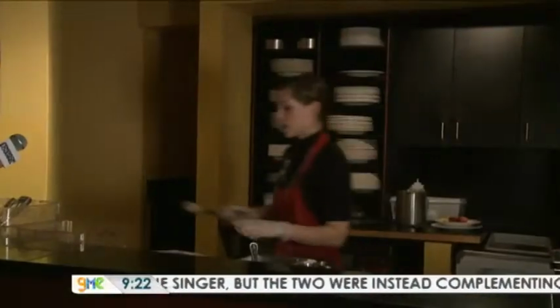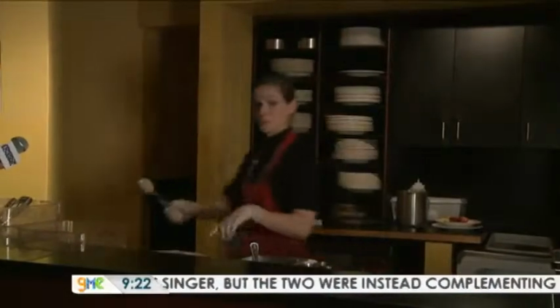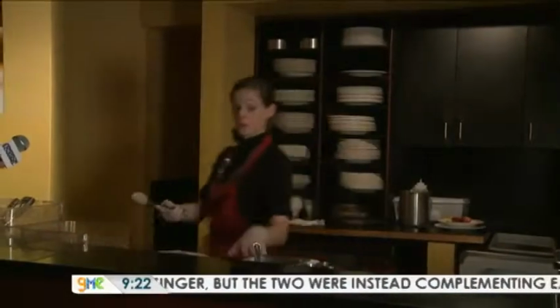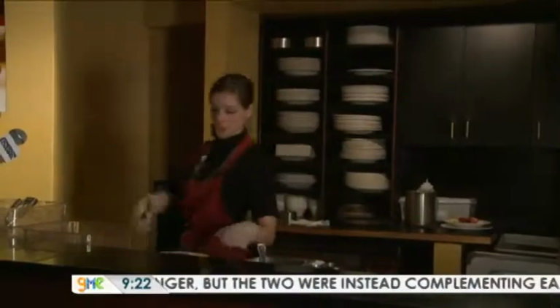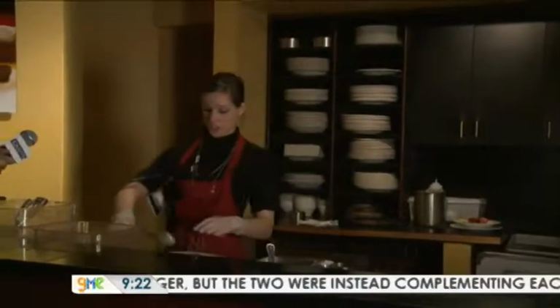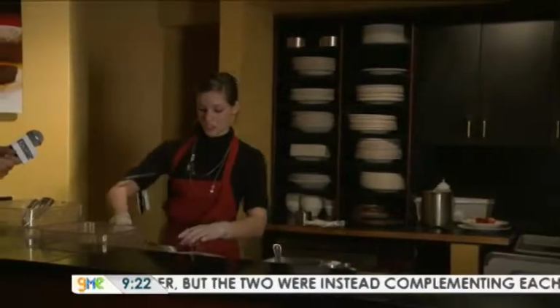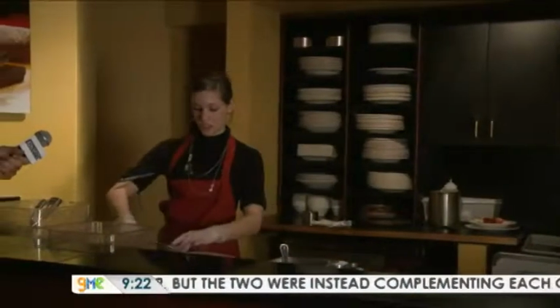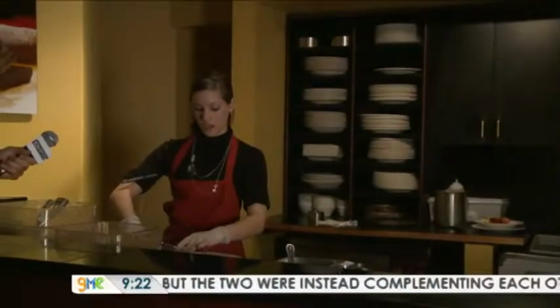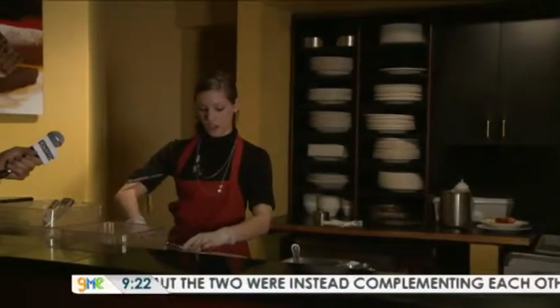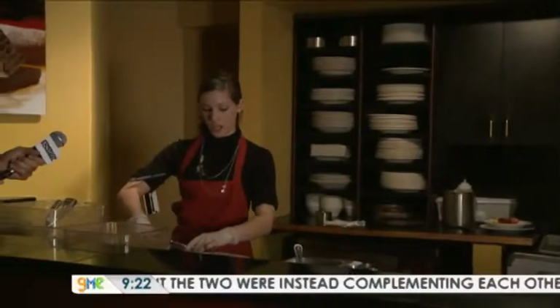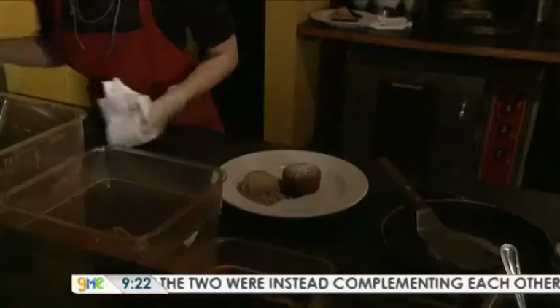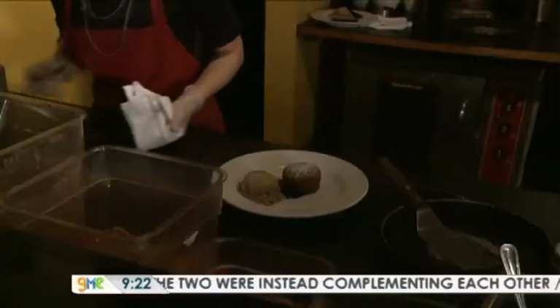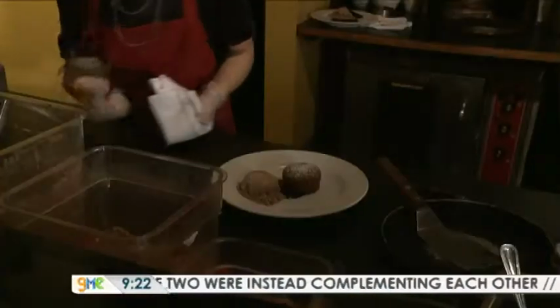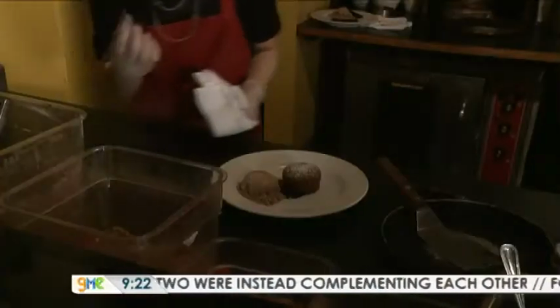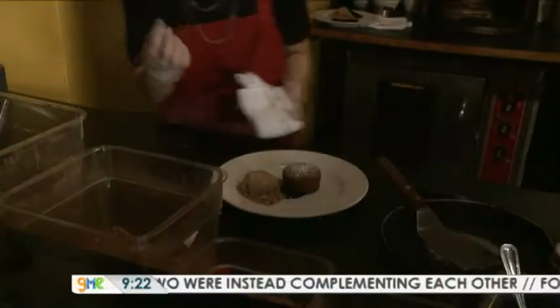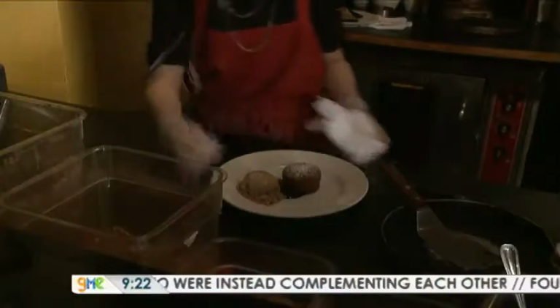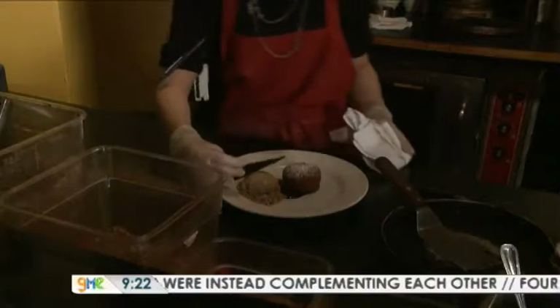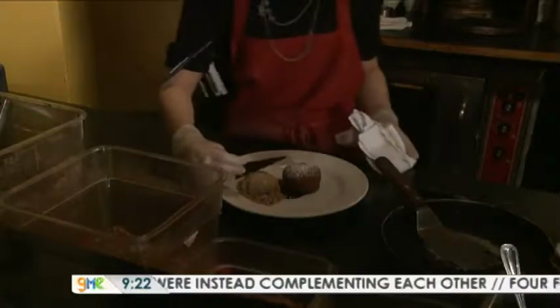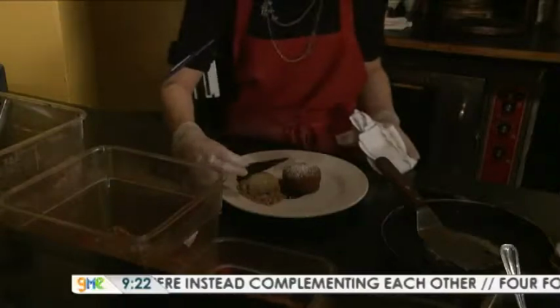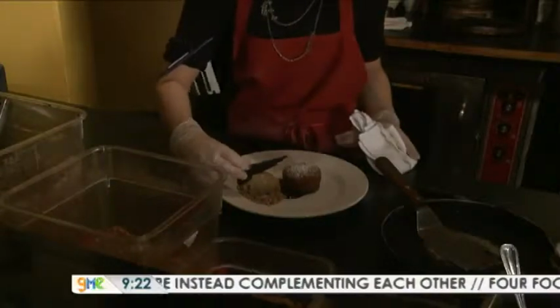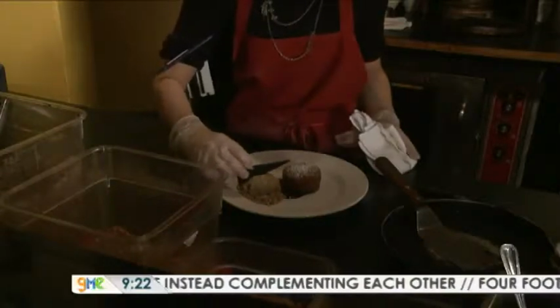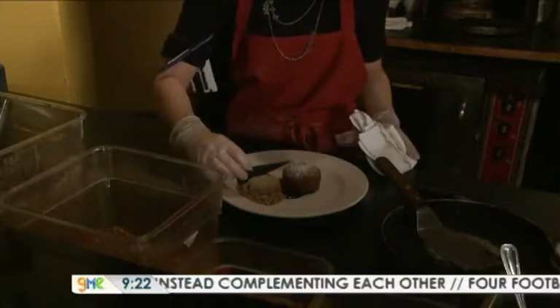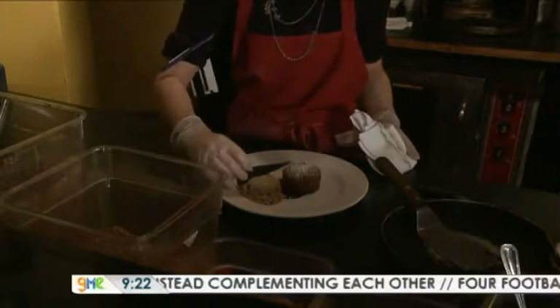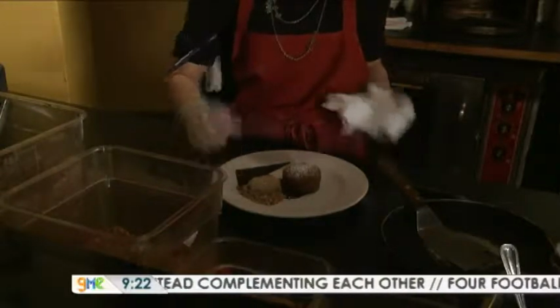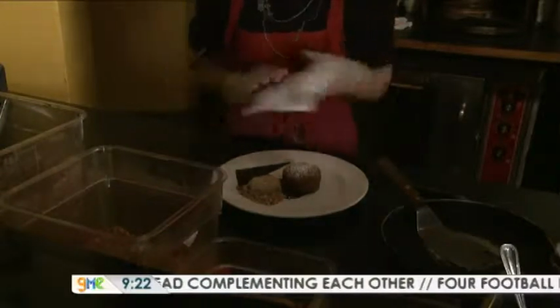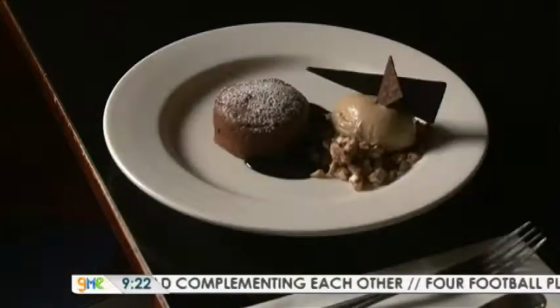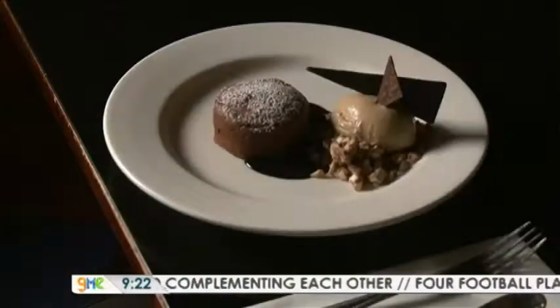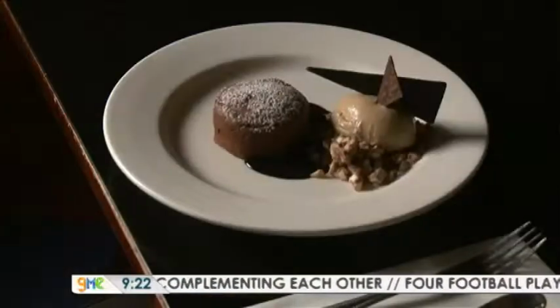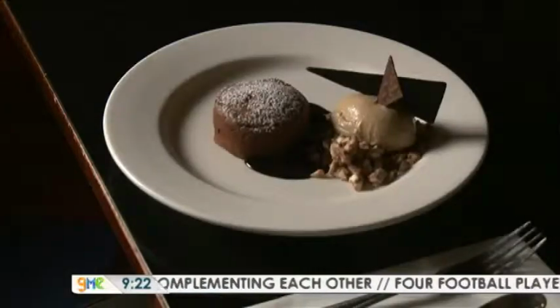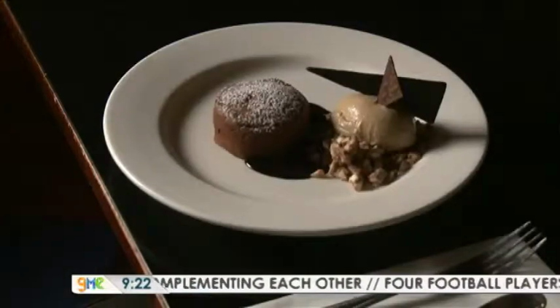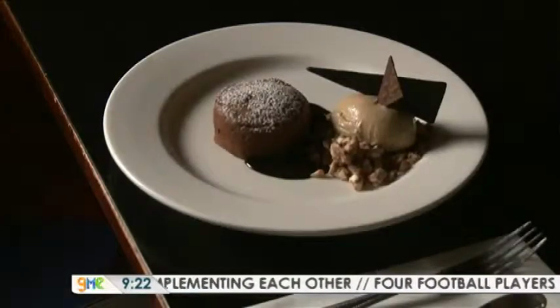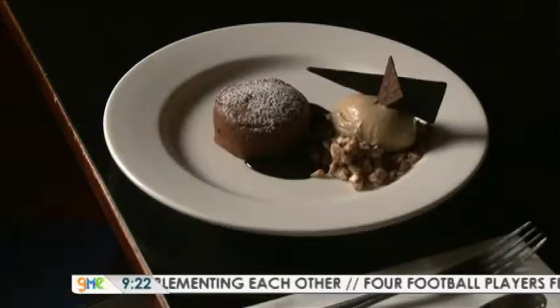Our molten chocolate is garnished with coffee gelato, and then on top of that goes a chocolate tuile. And there you have it — the molten chocolate.